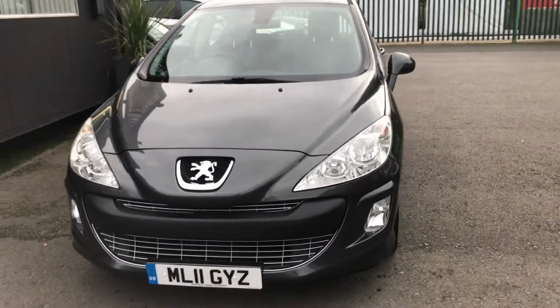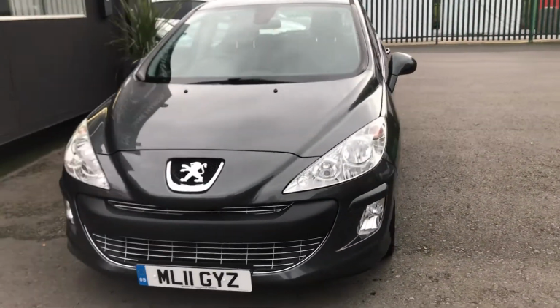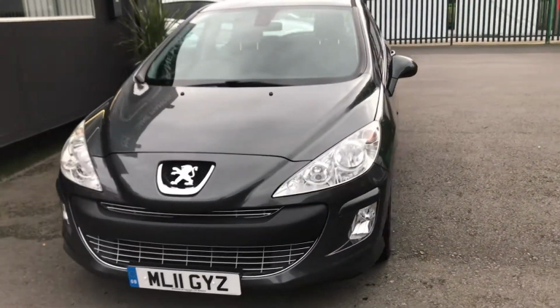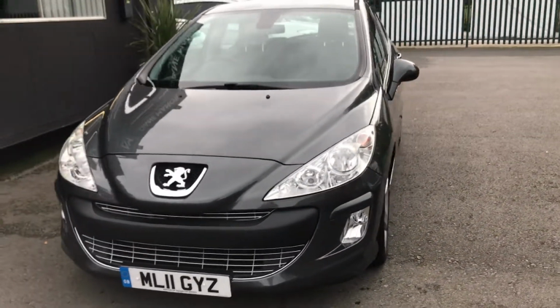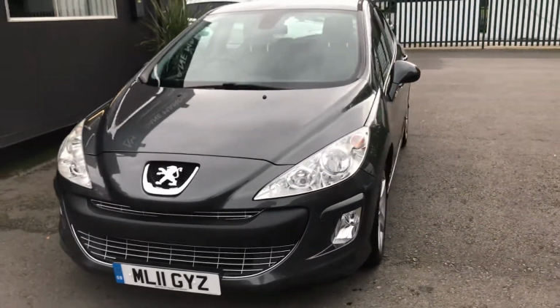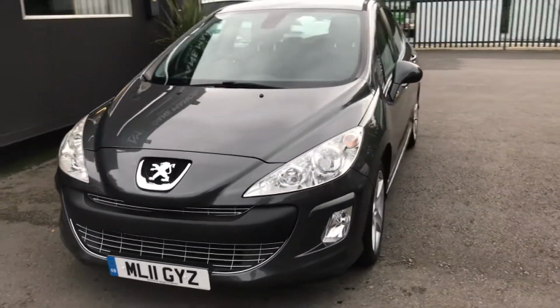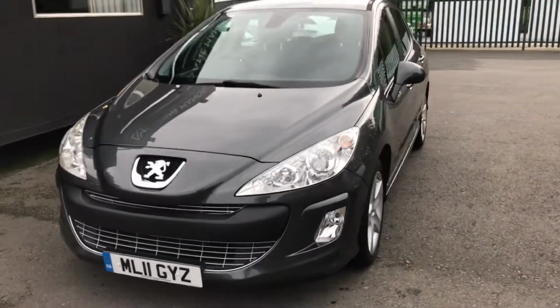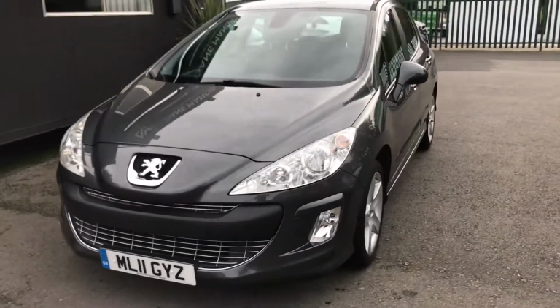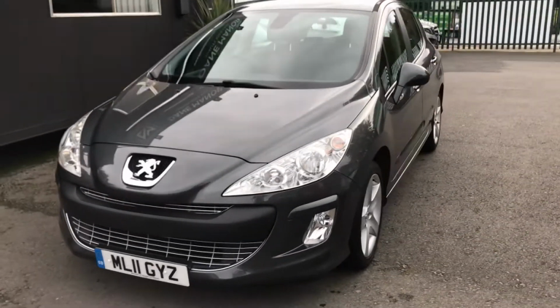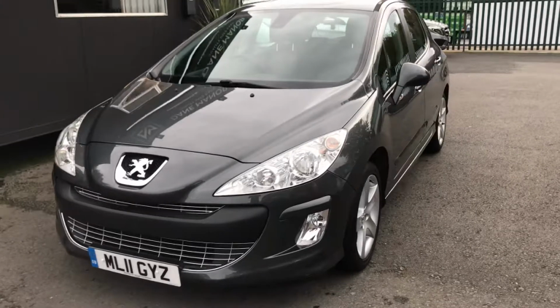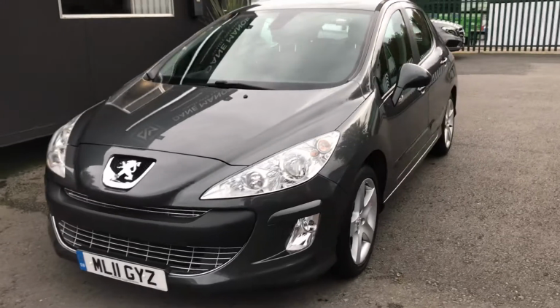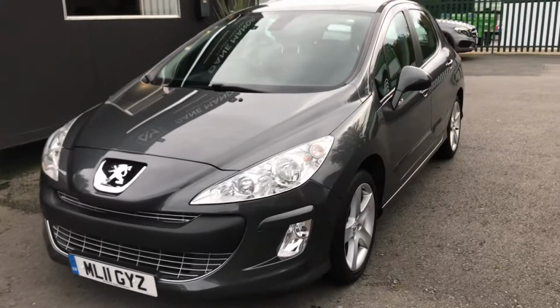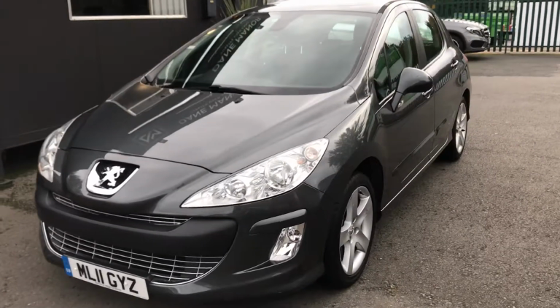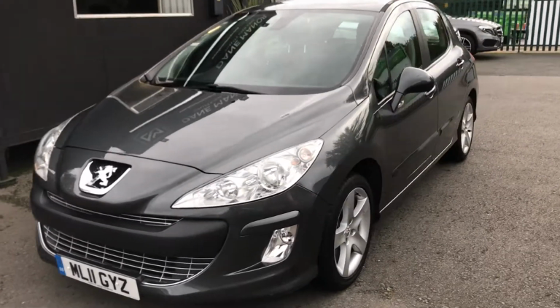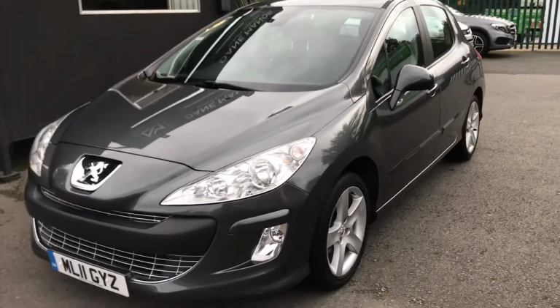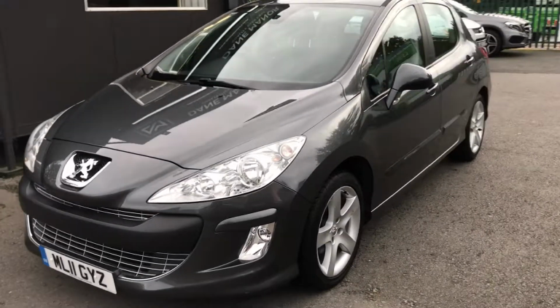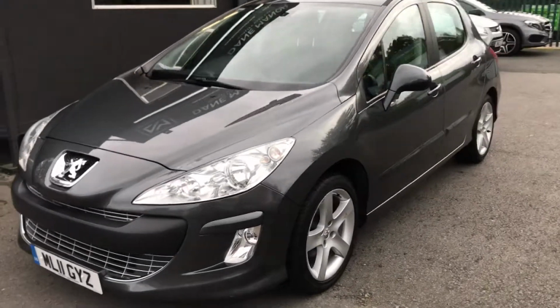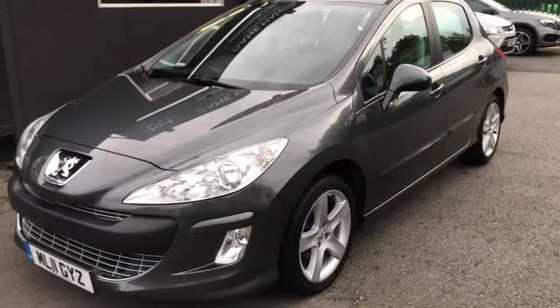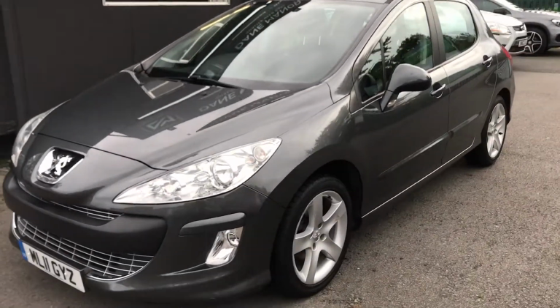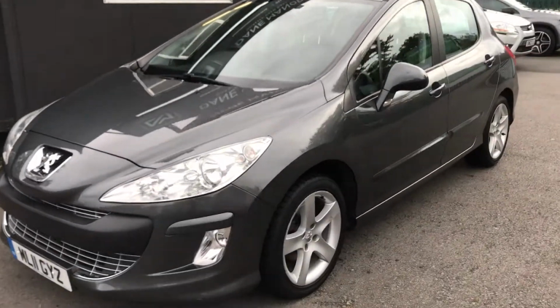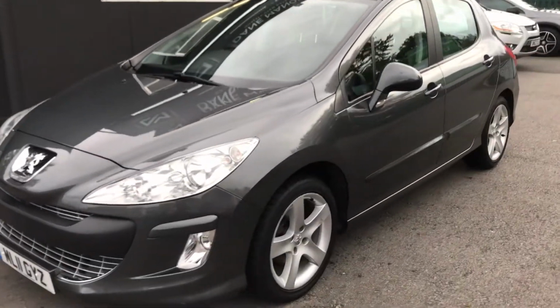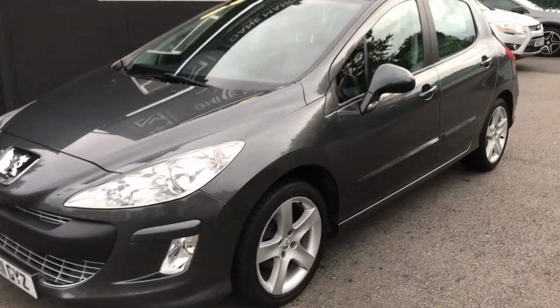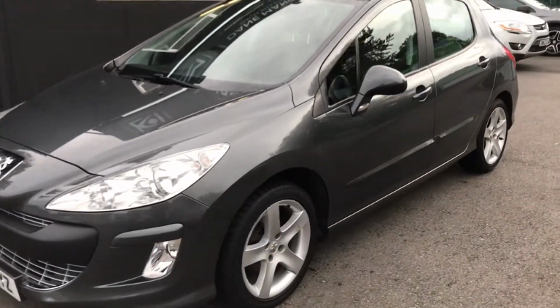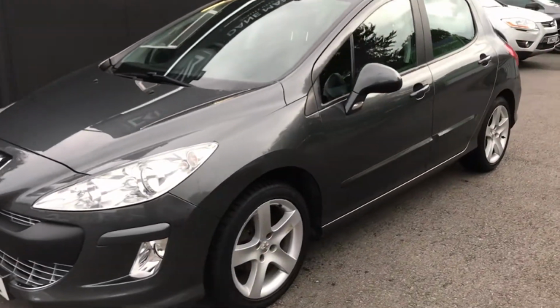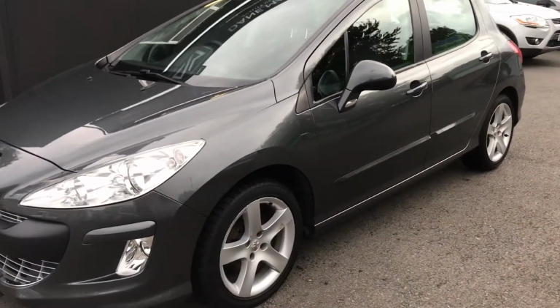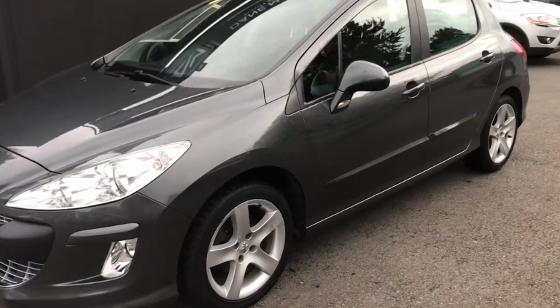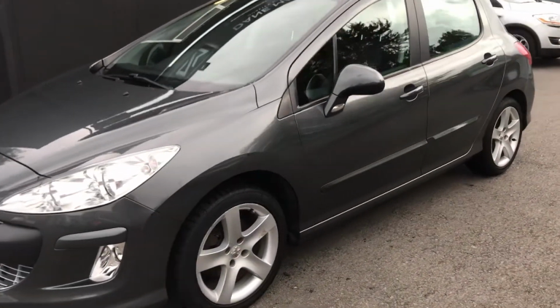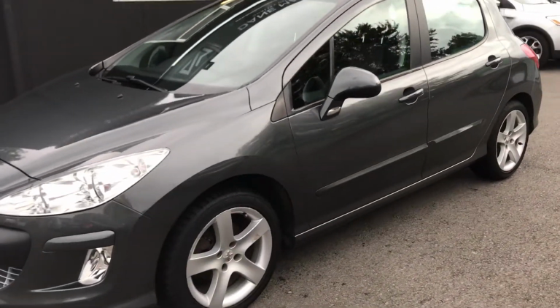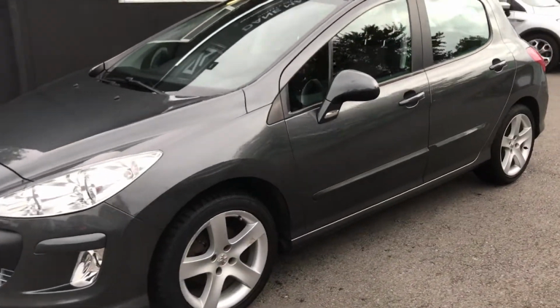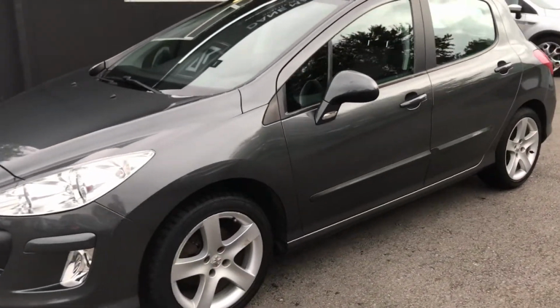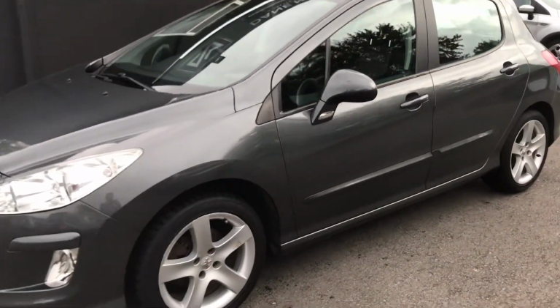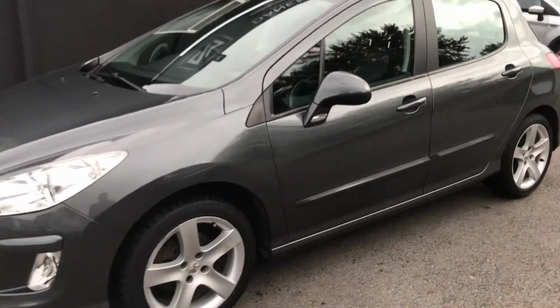This Peugeot is finished in a fantastic grey metallic, looks really really well. It's got a full black cloth interior.